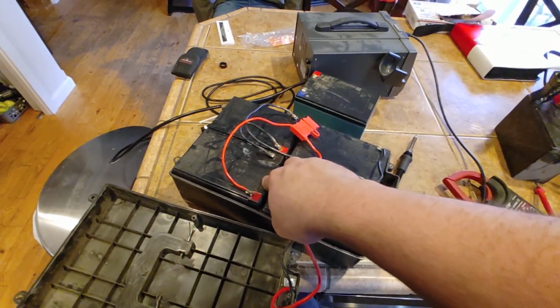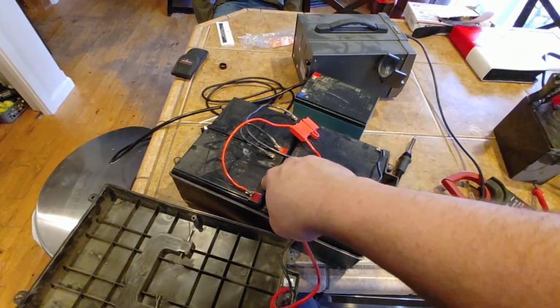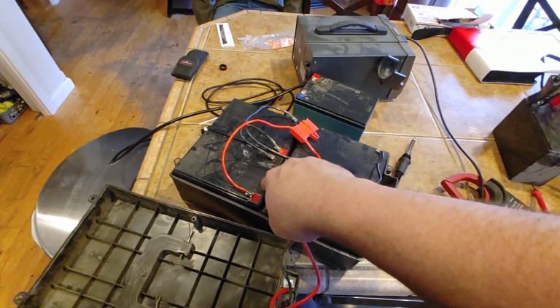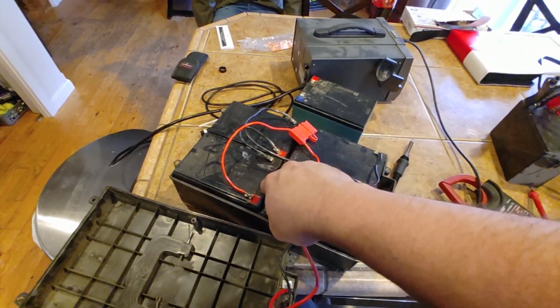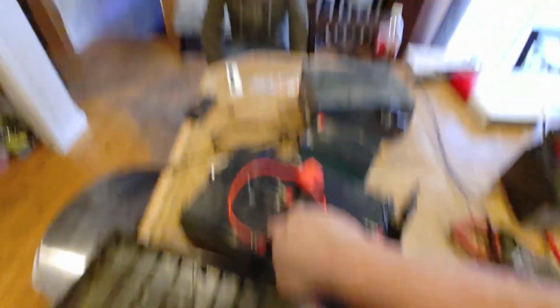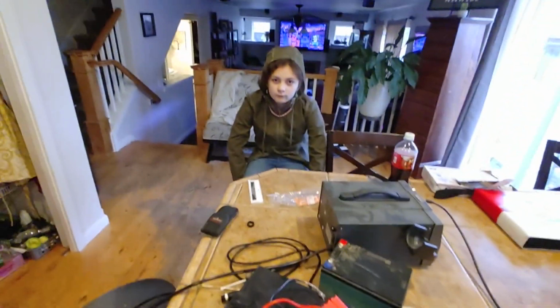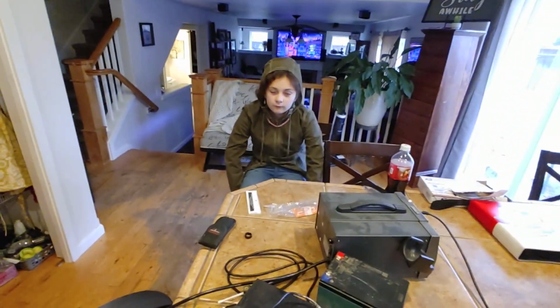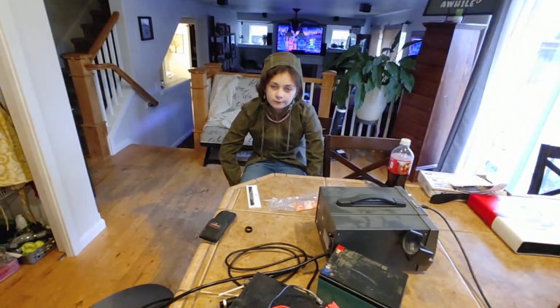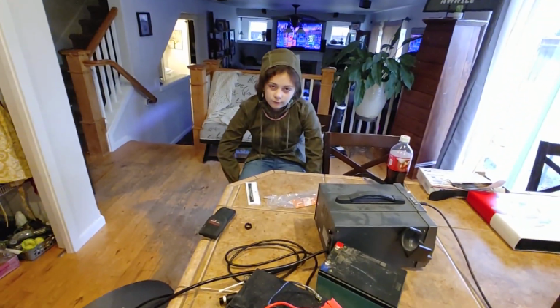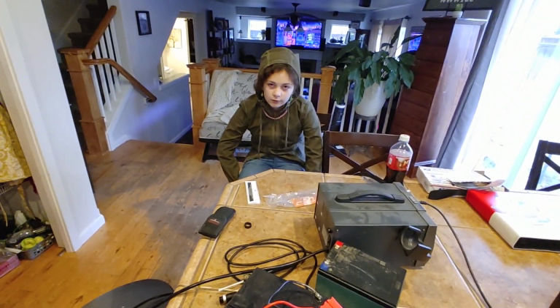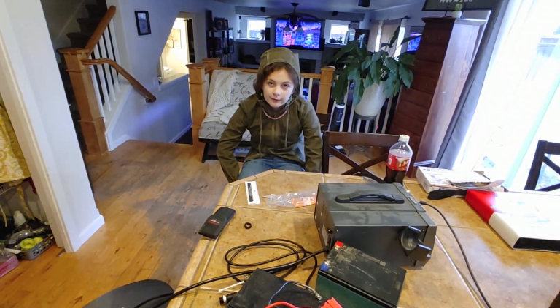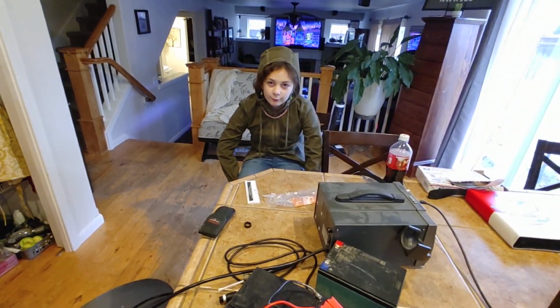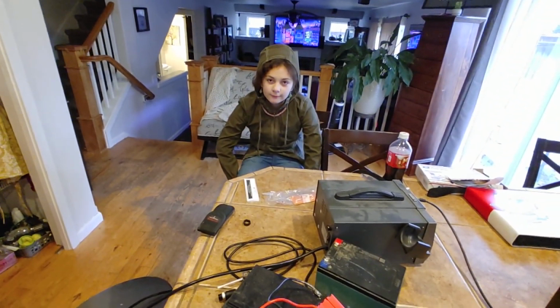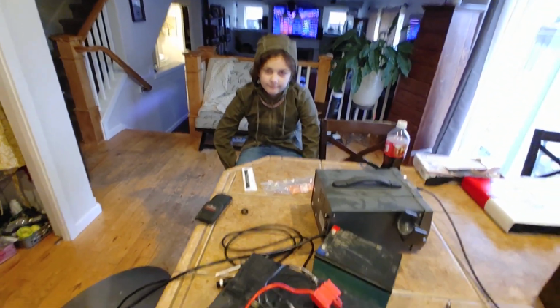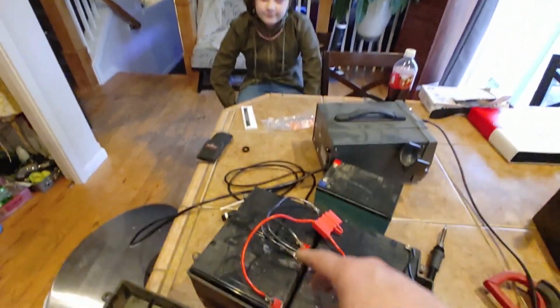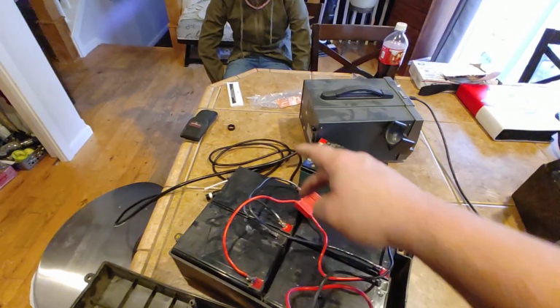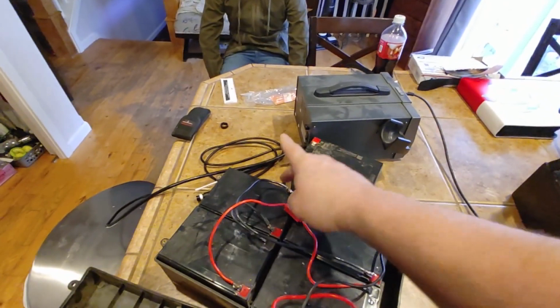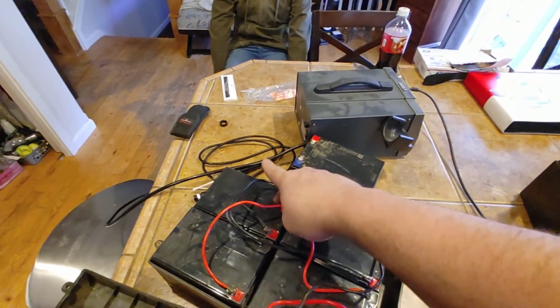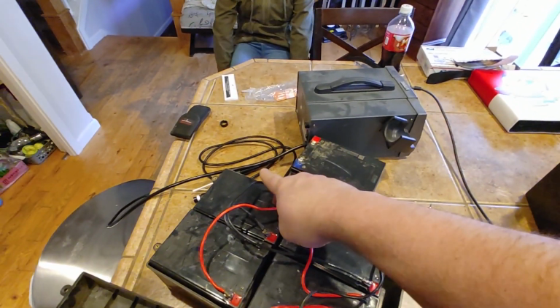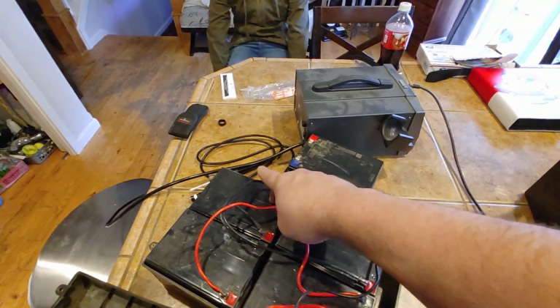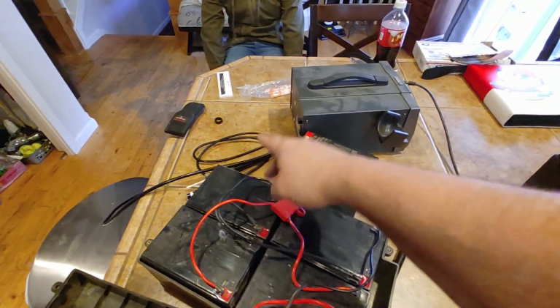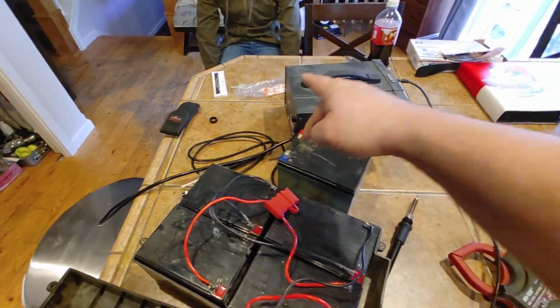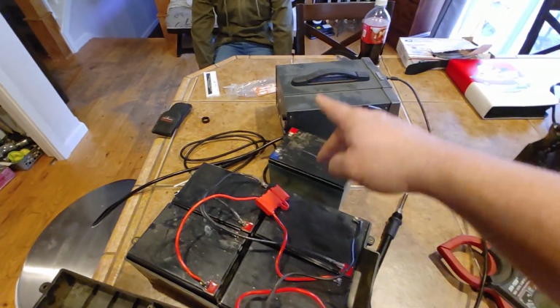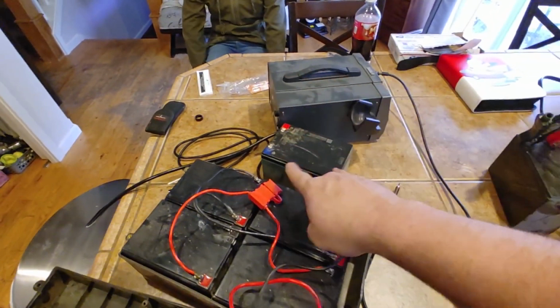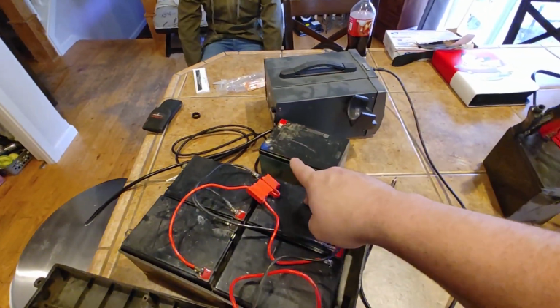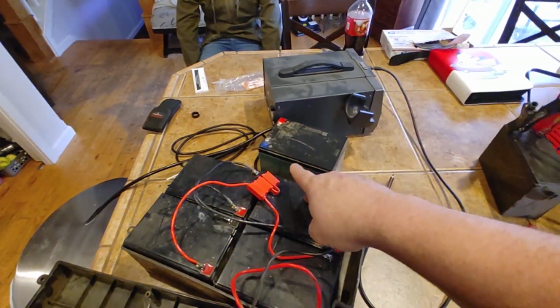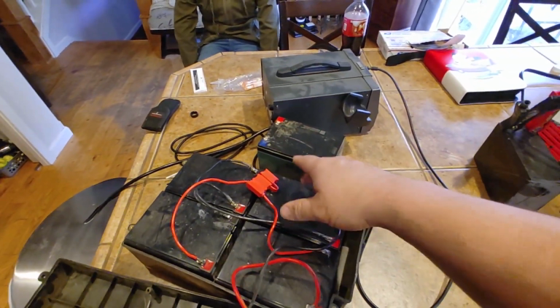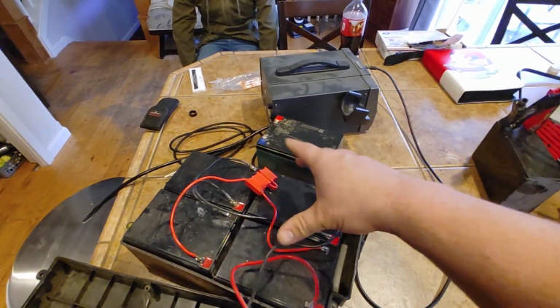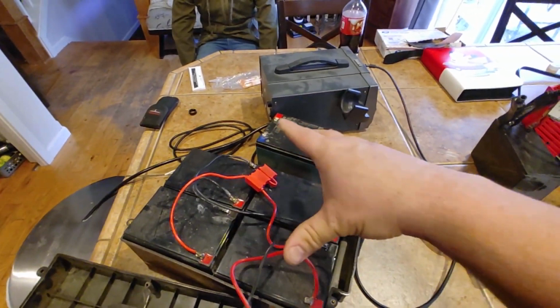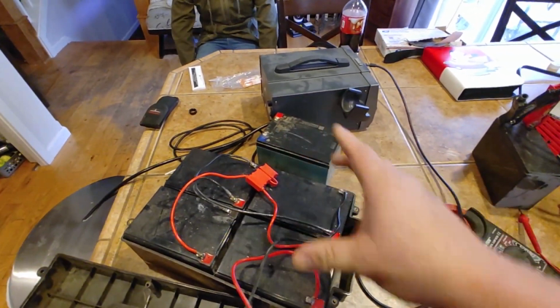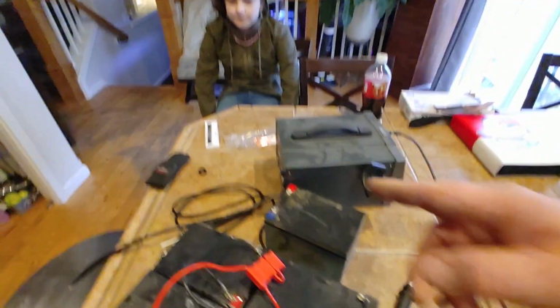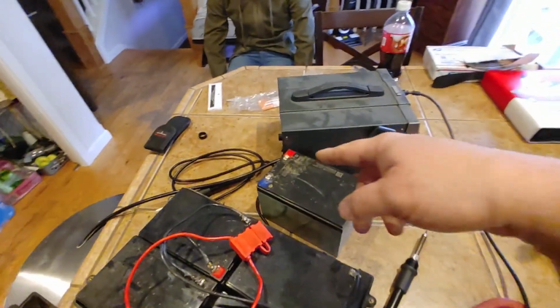So this battery connected to that battery makes 12 plus 12, okay, plus another 12 is 36, and then 48.